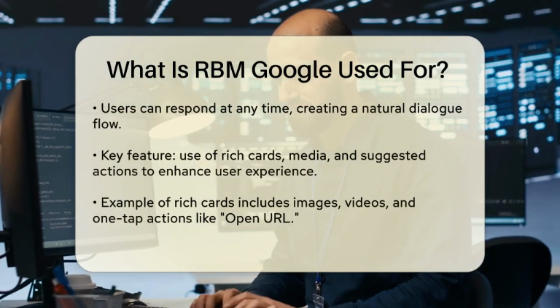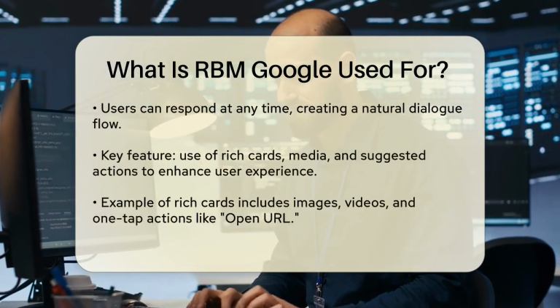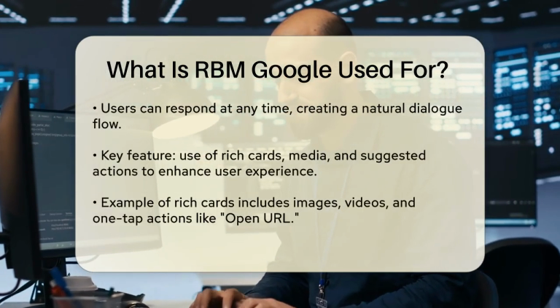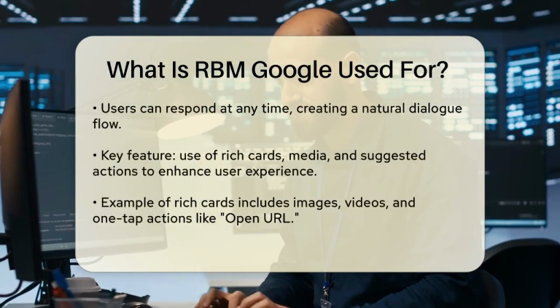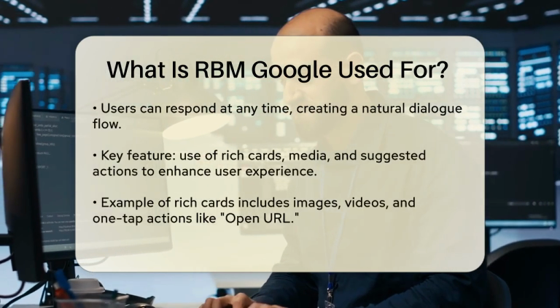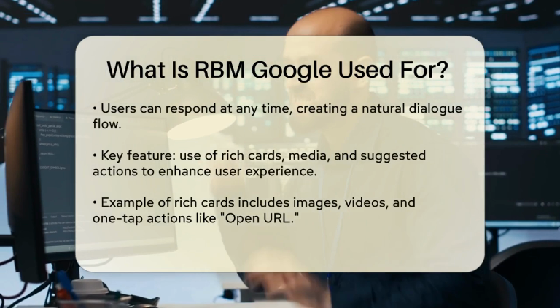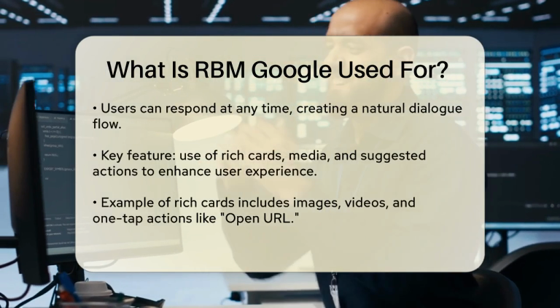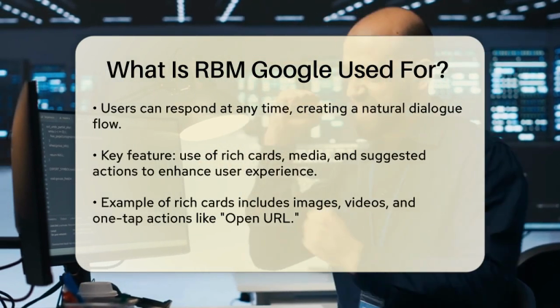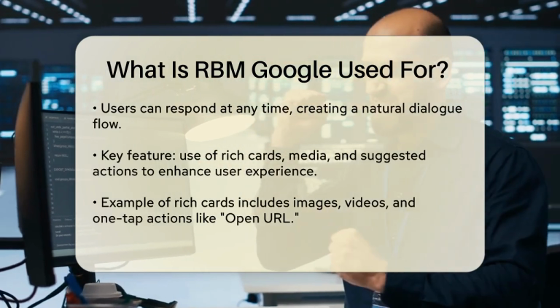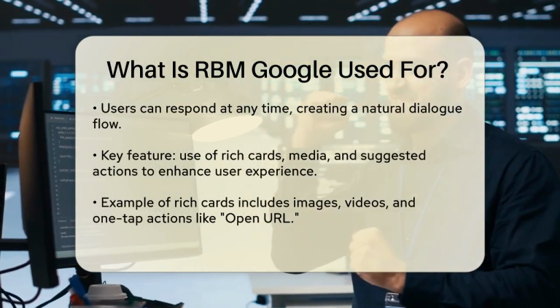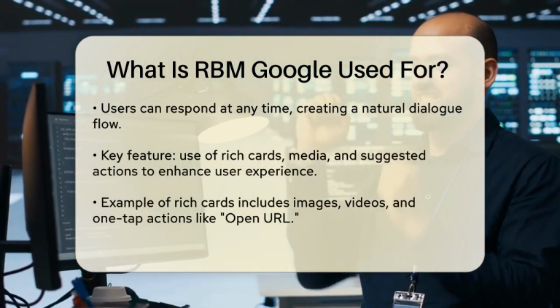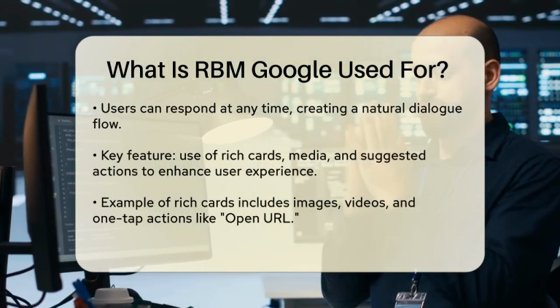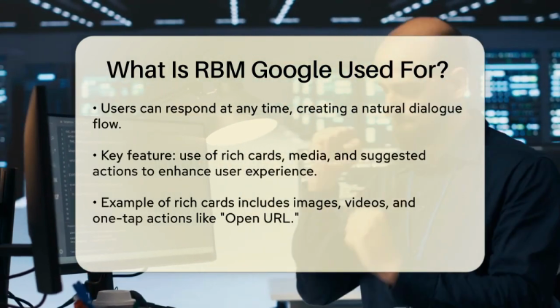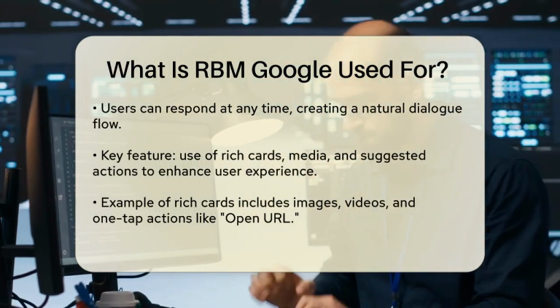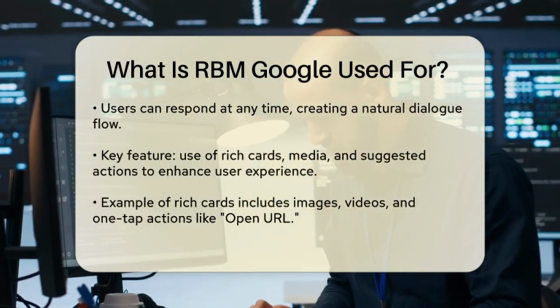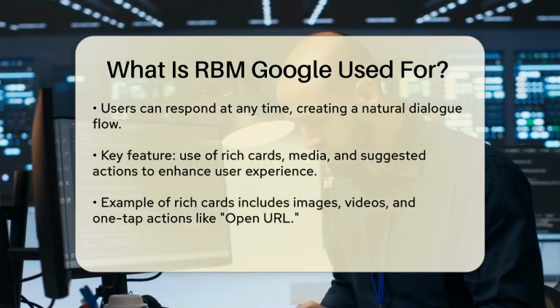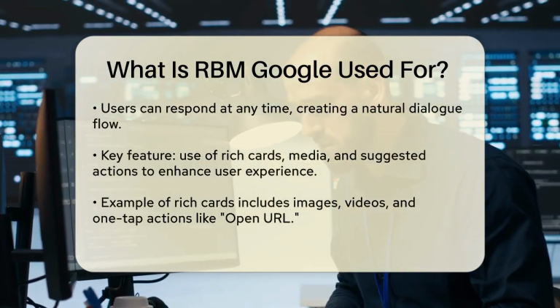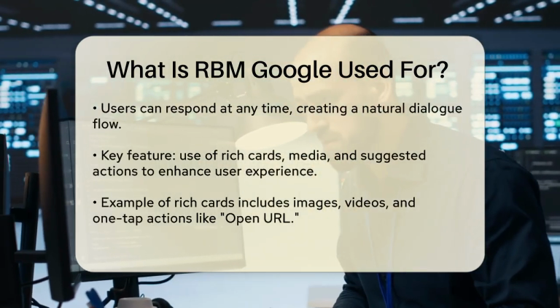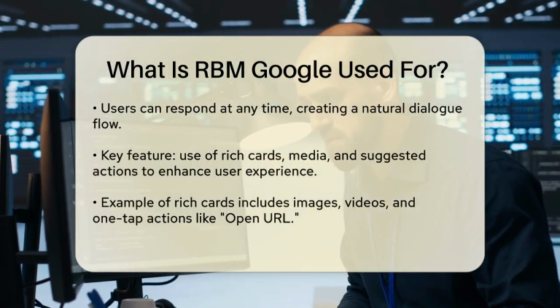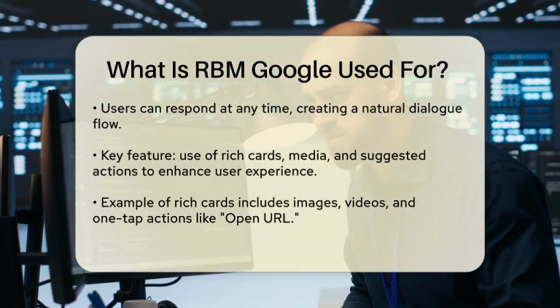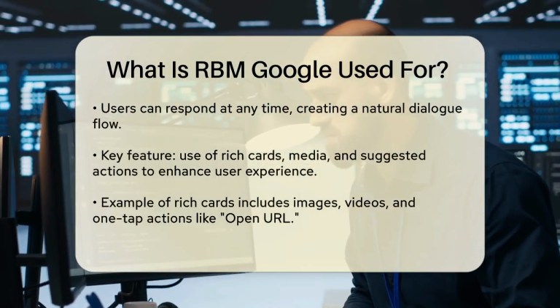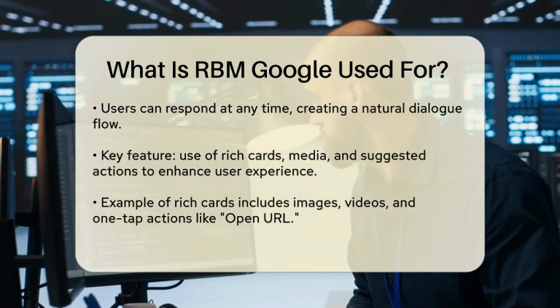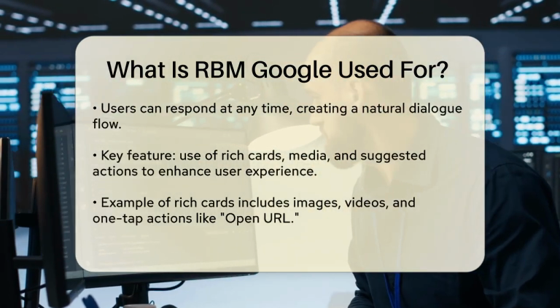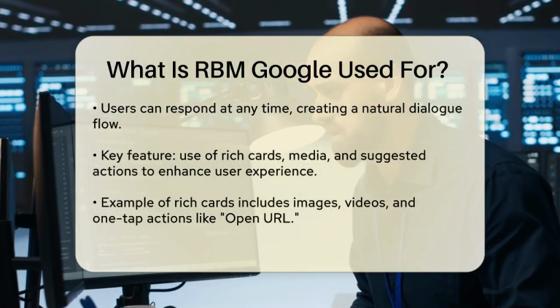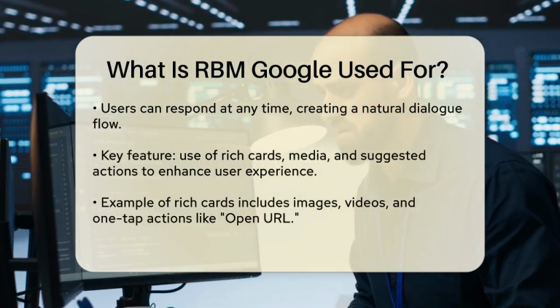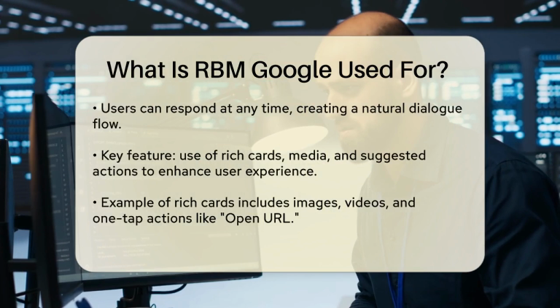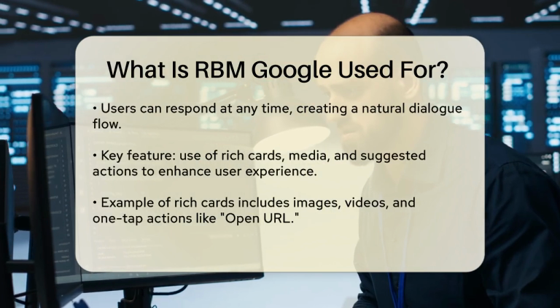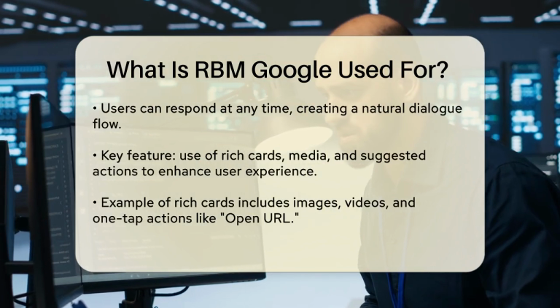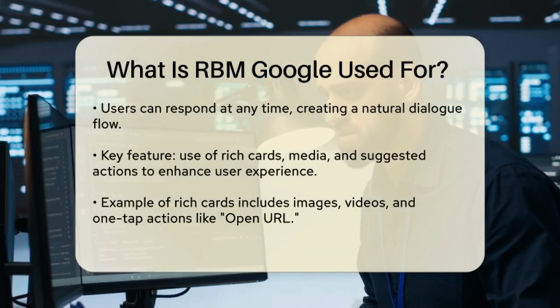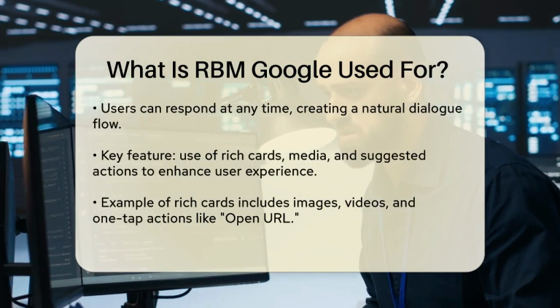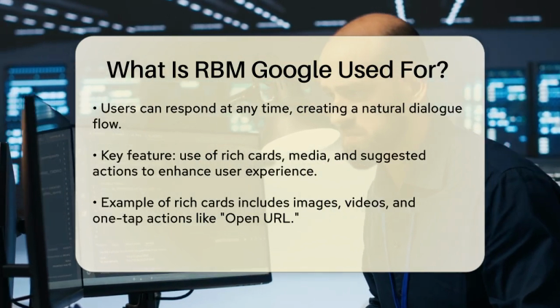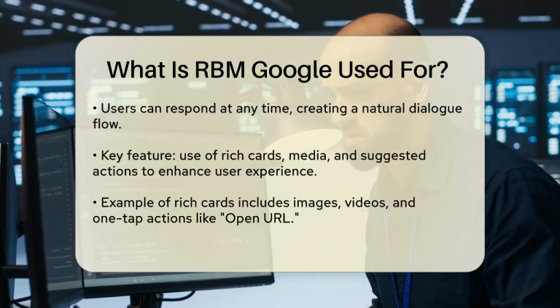Once the agent sends the first message, the user can respond at any time and the conversation flows back and forth just like a natural dialogue.